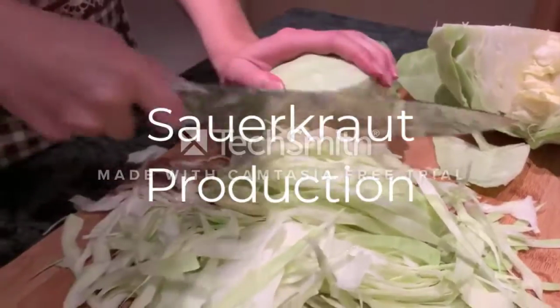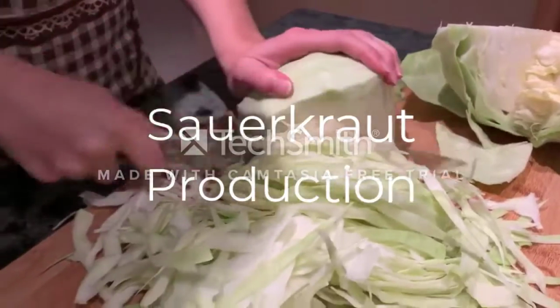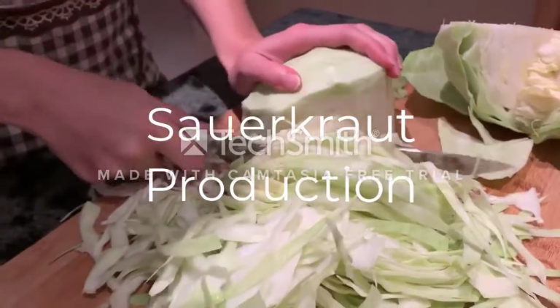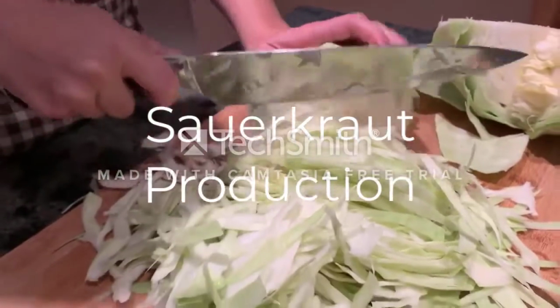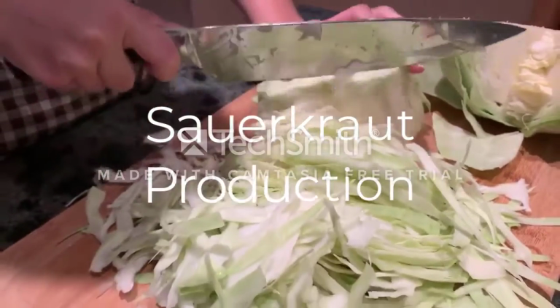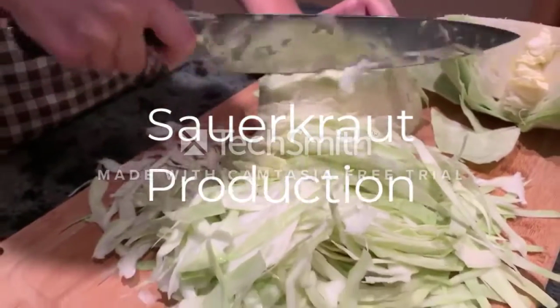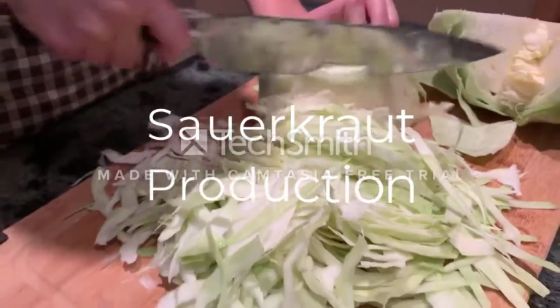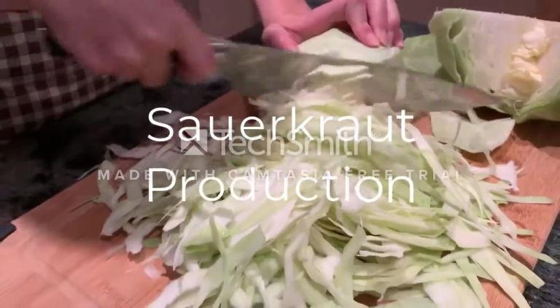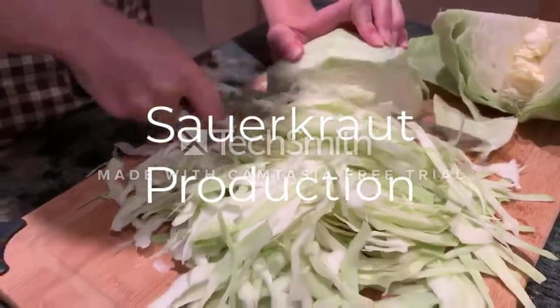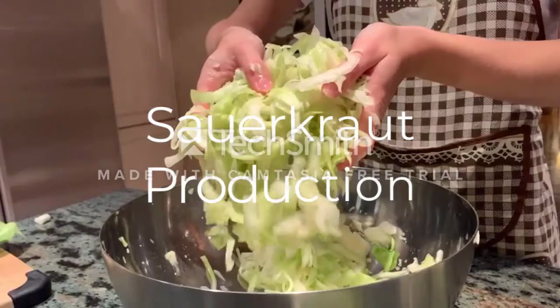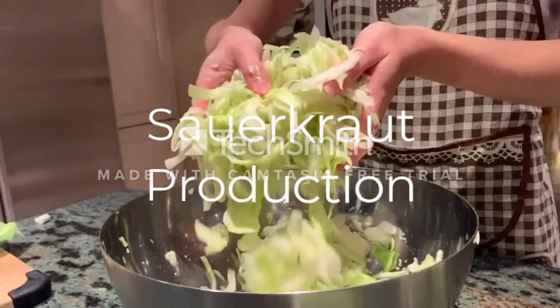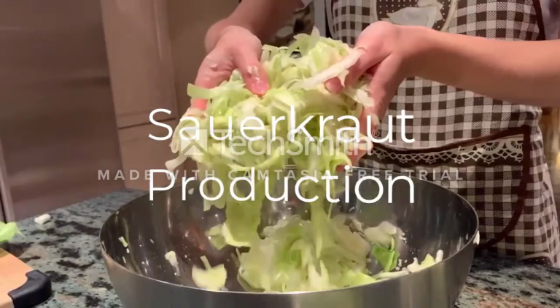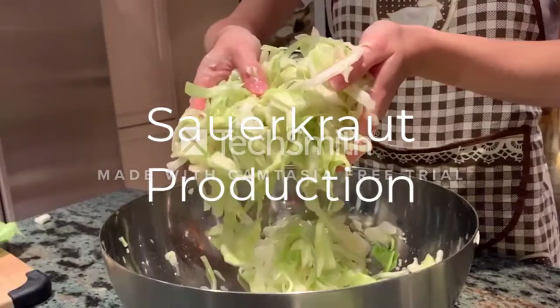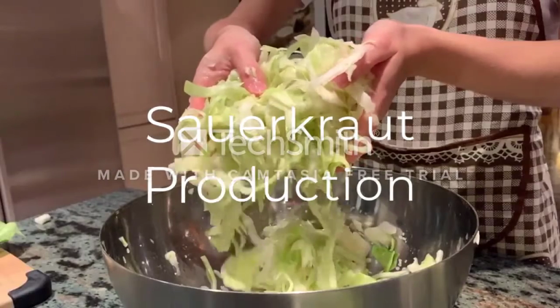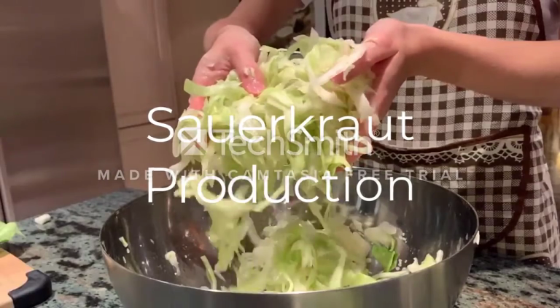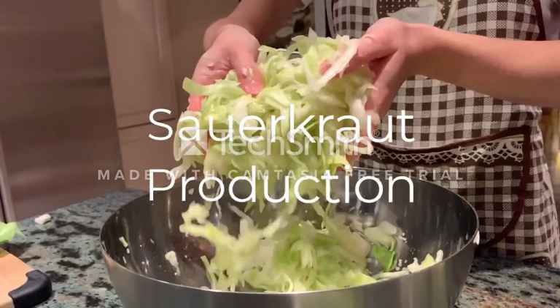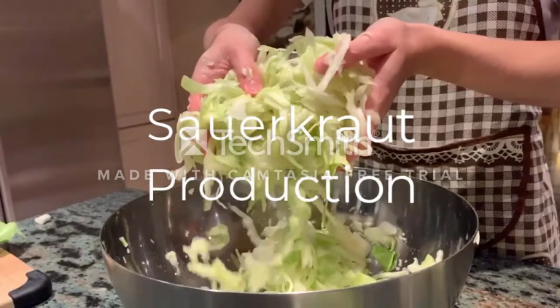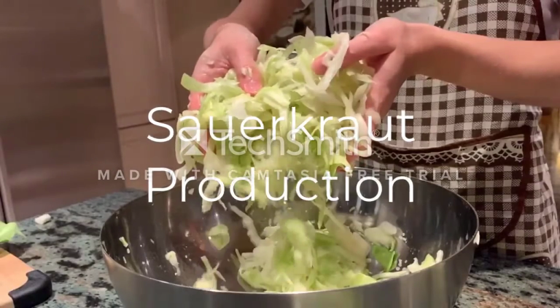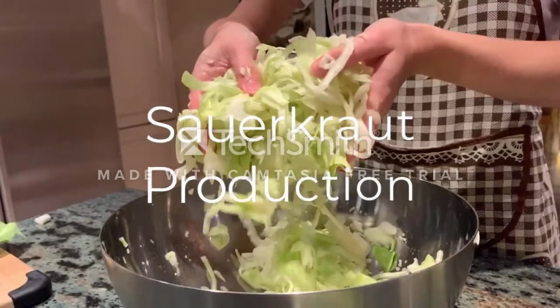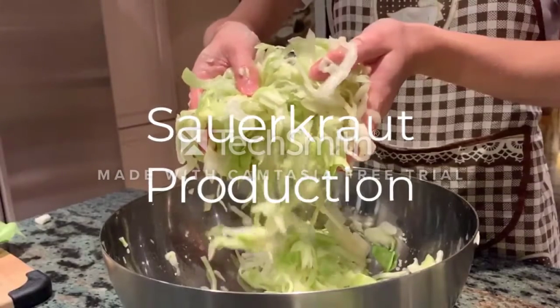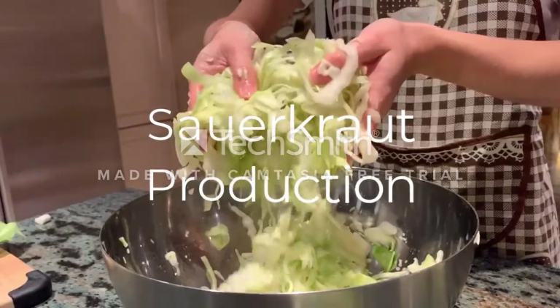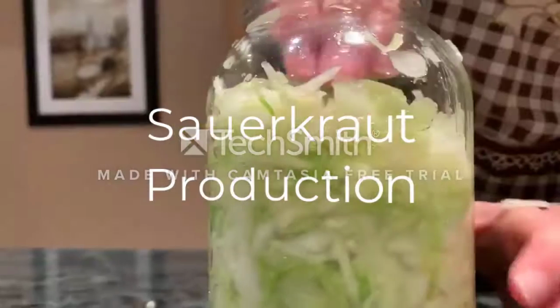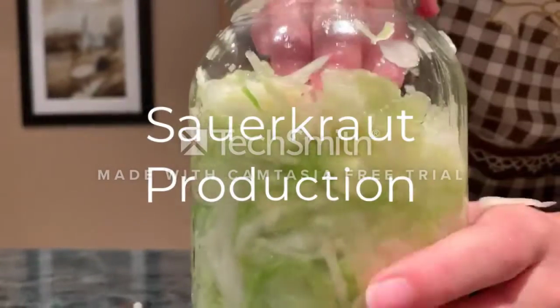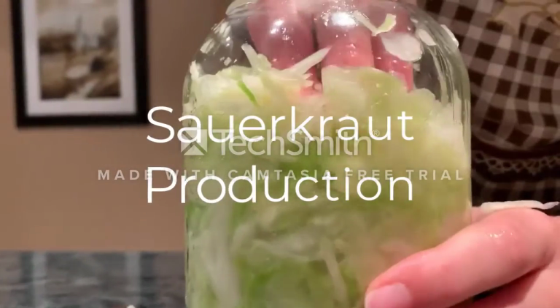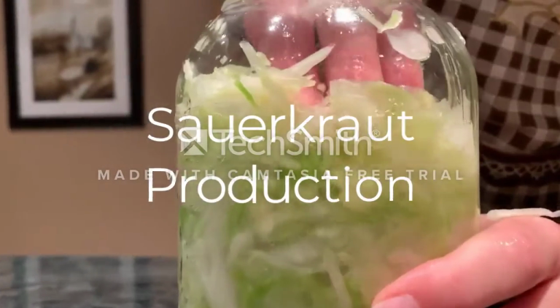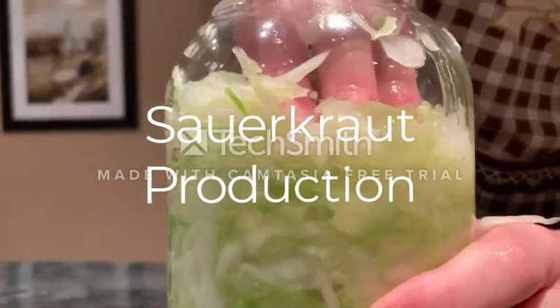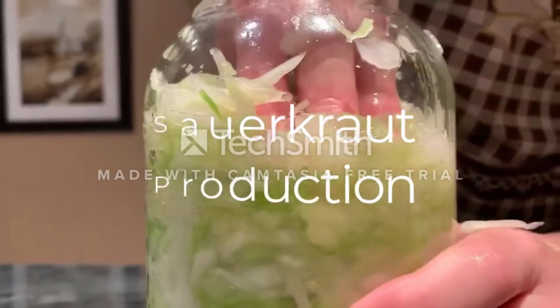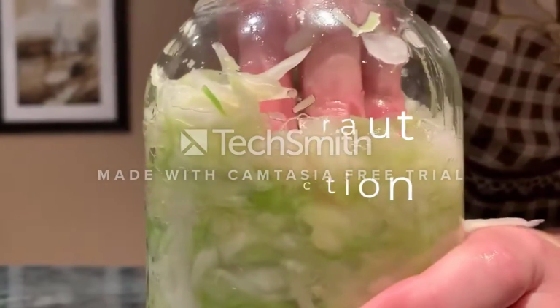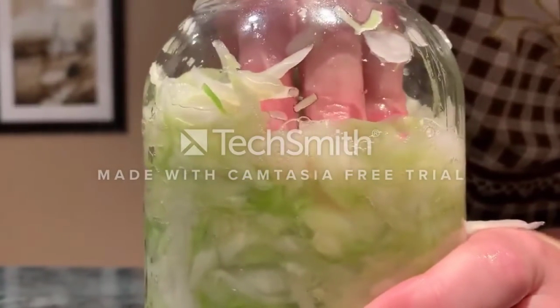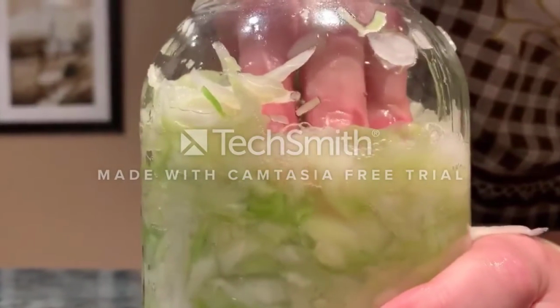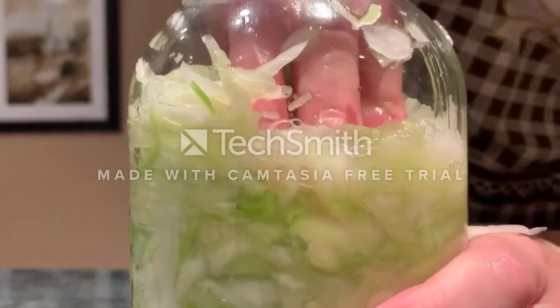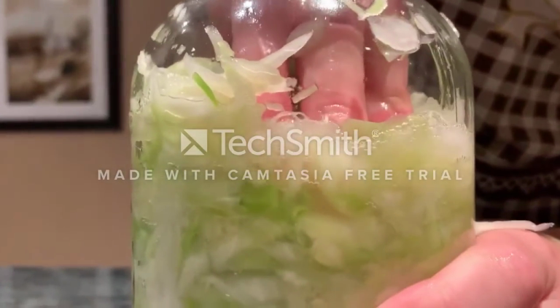Sauerkraut production and the science behind it. So let's get started.